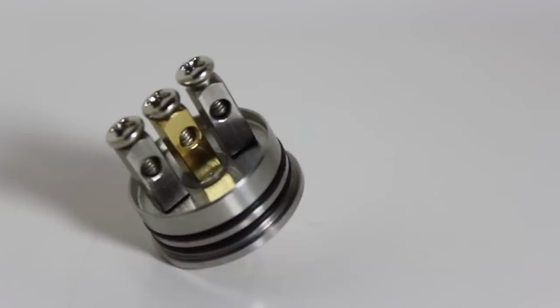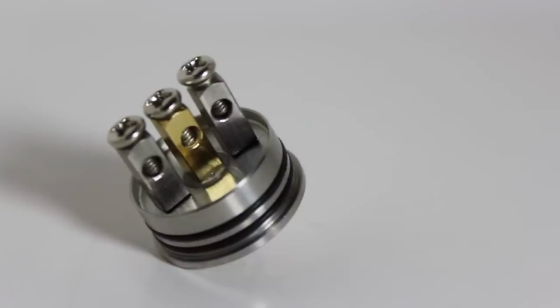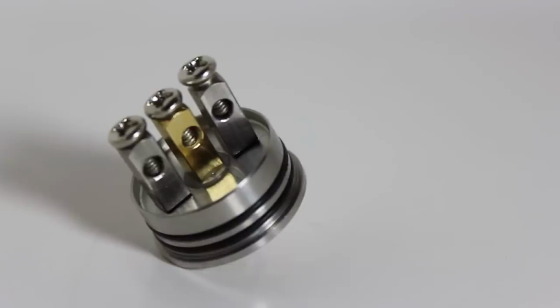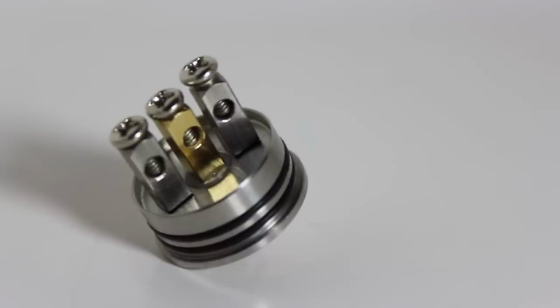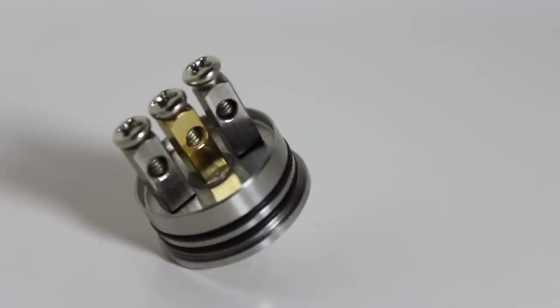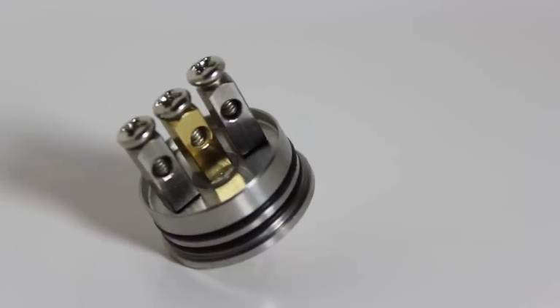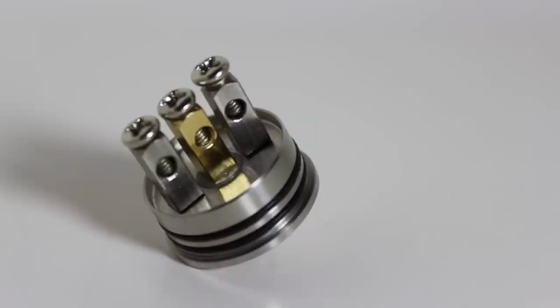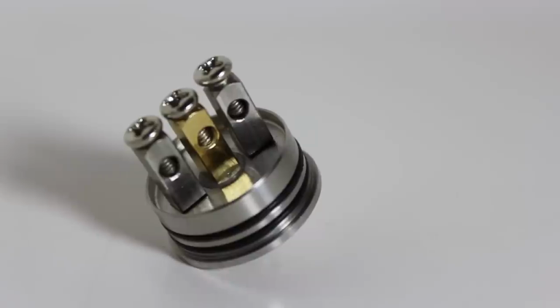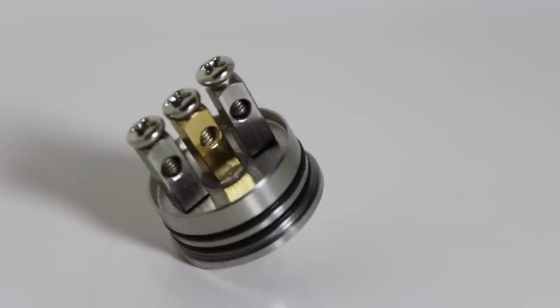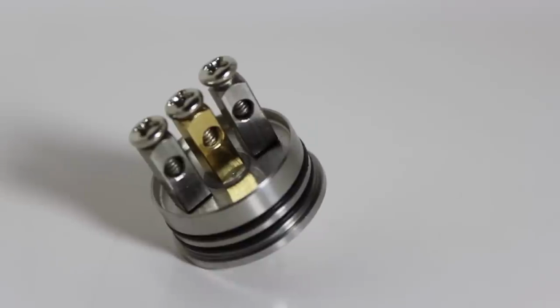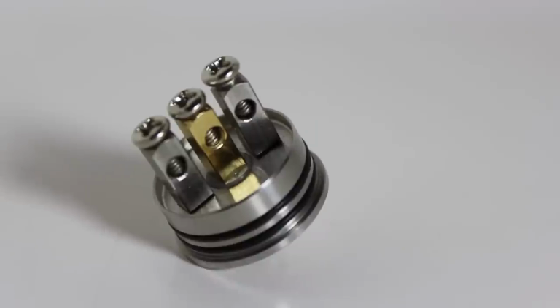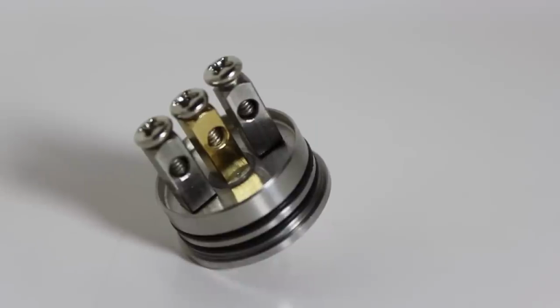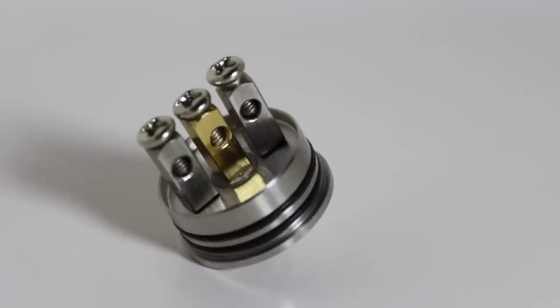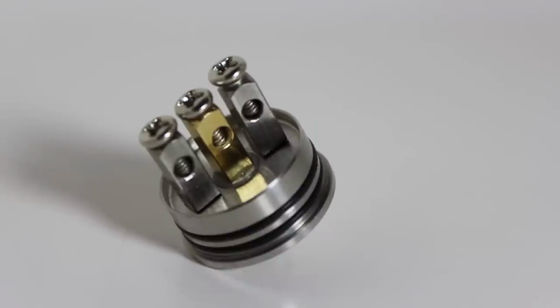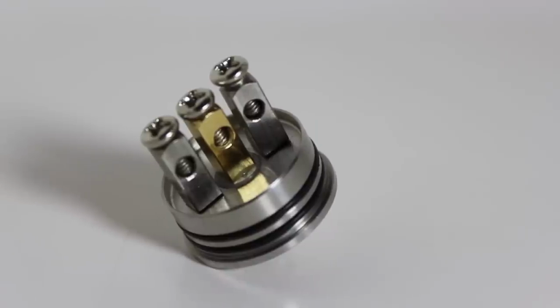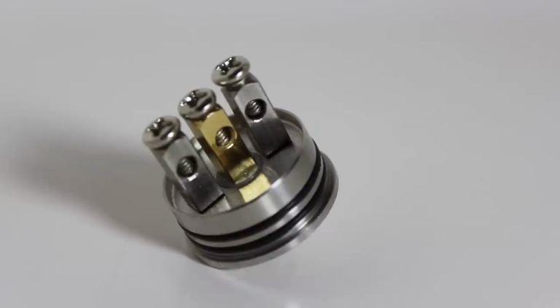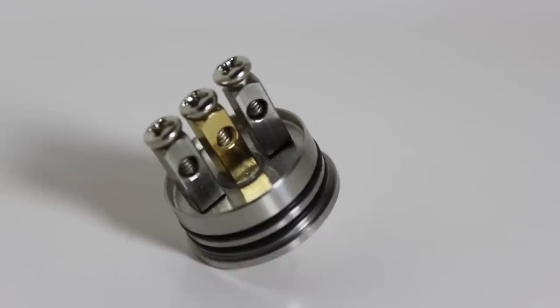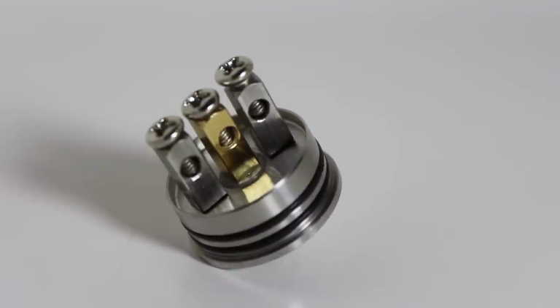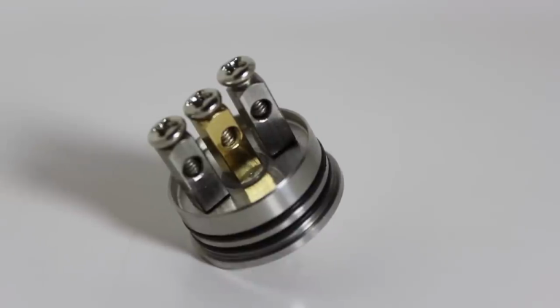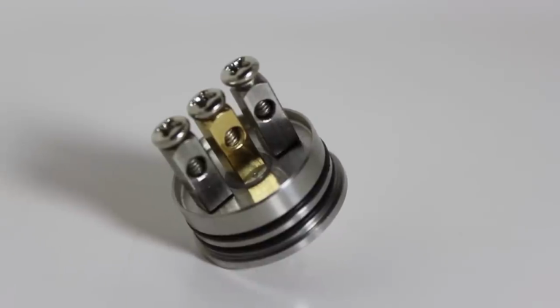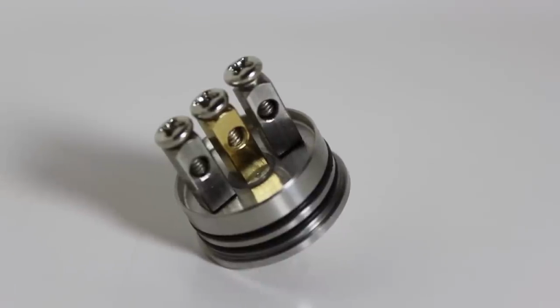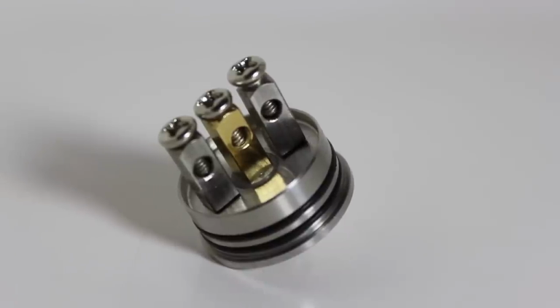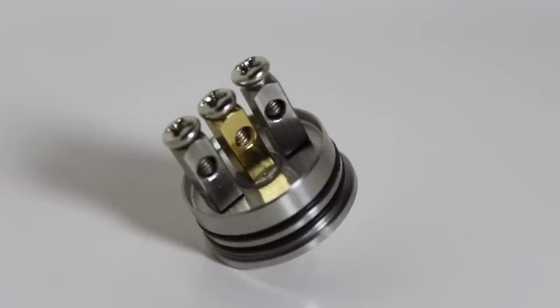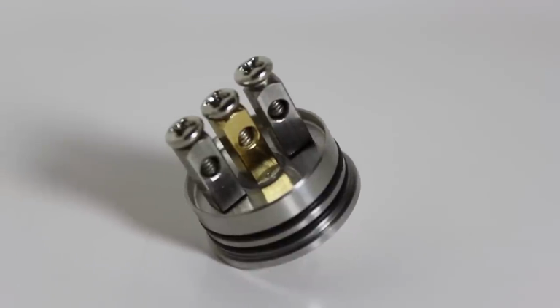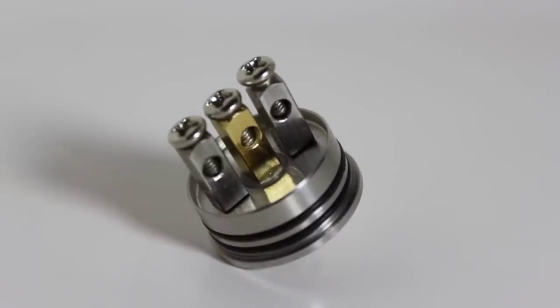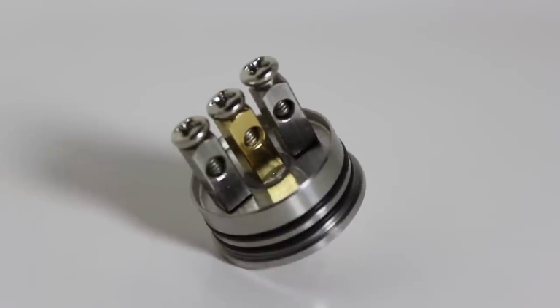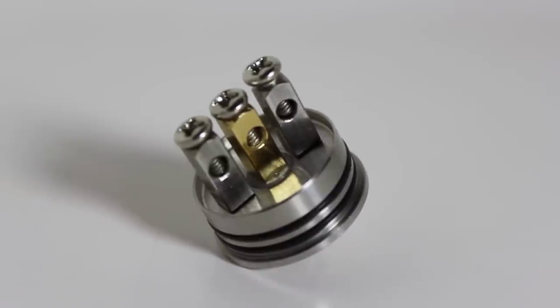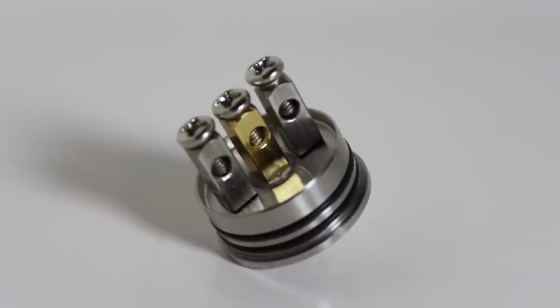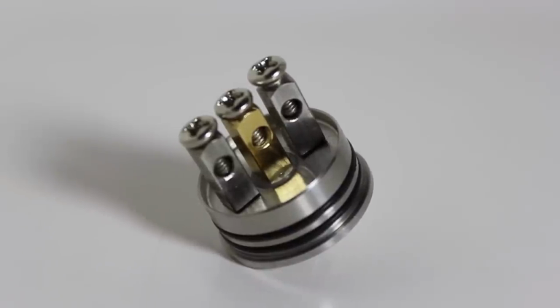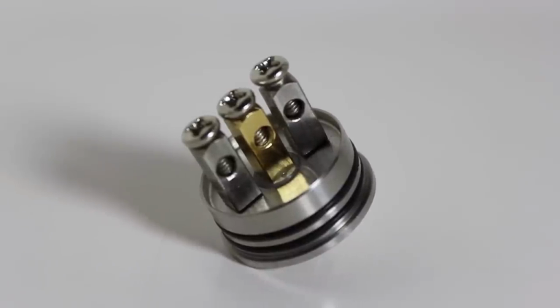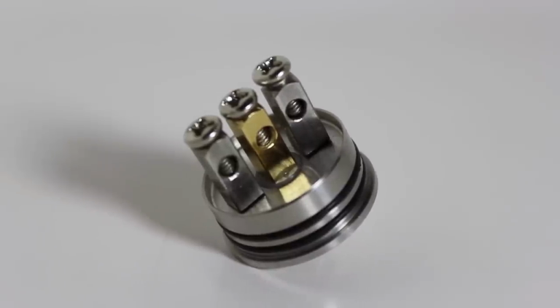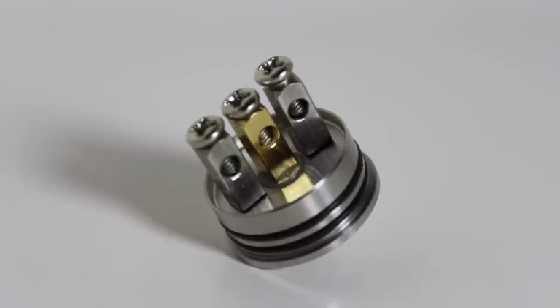Around the deck, you have a small juice wall, and surprisingly, I rarely had any problems with leaking compared to other atomizers.